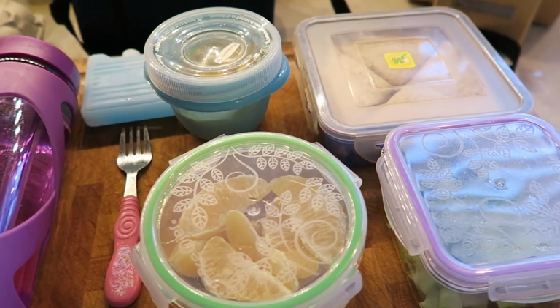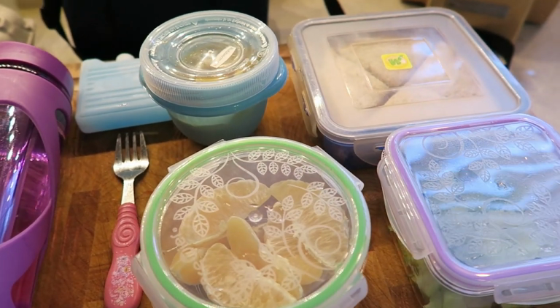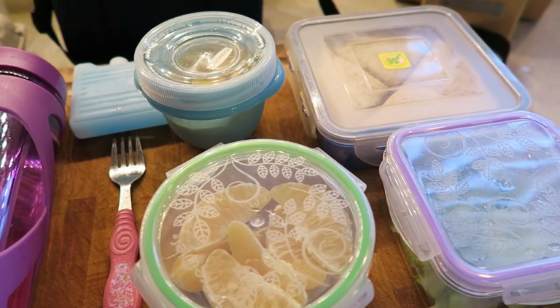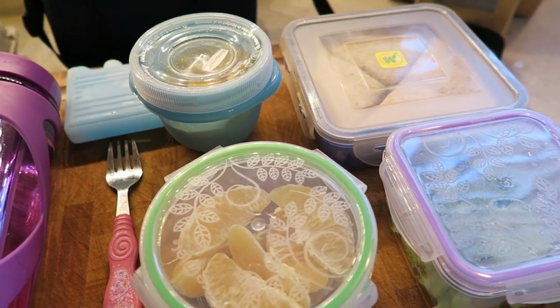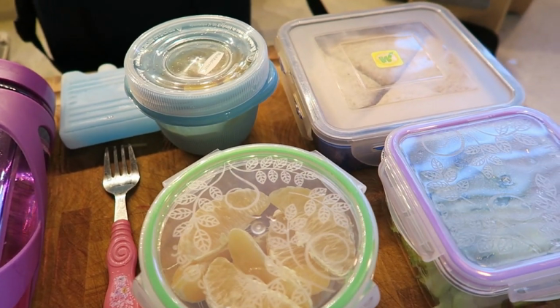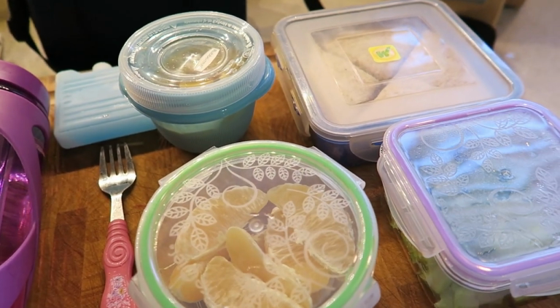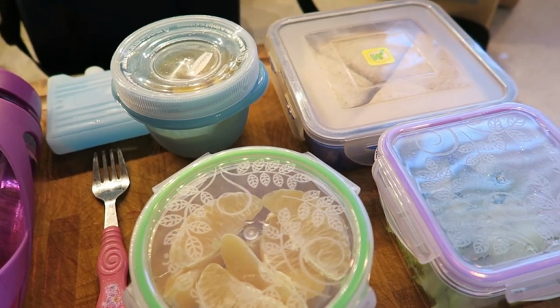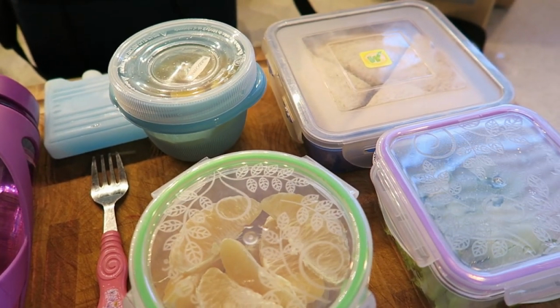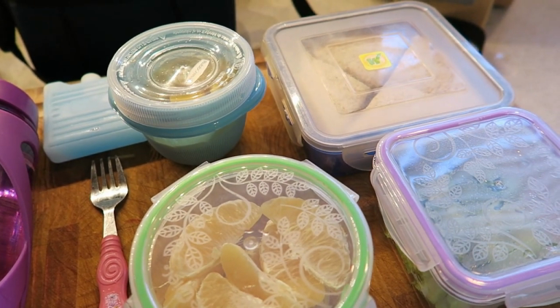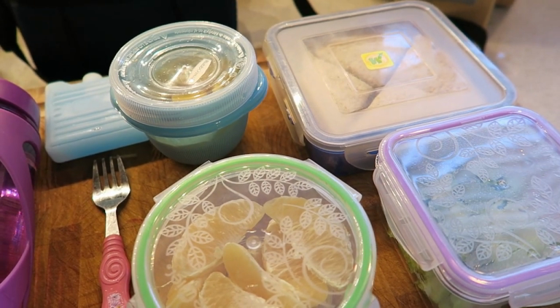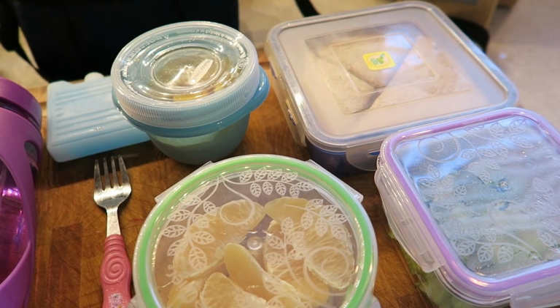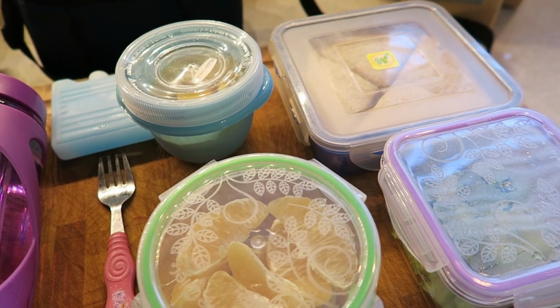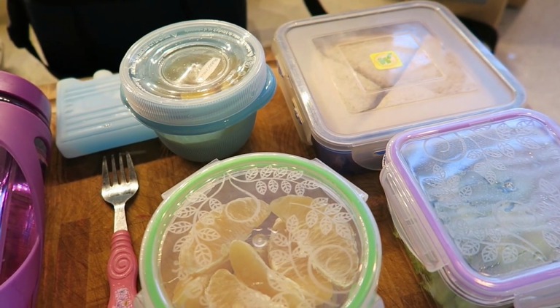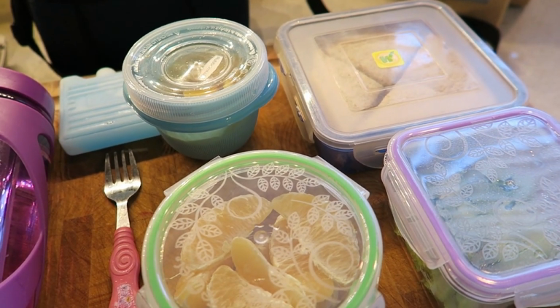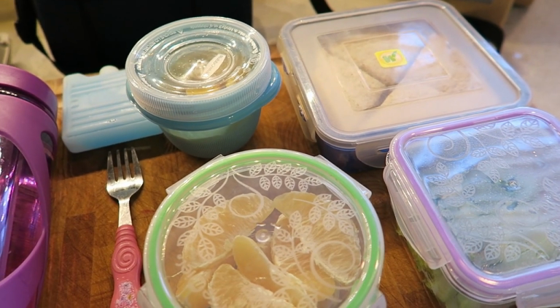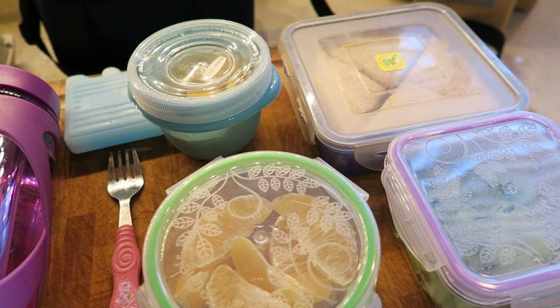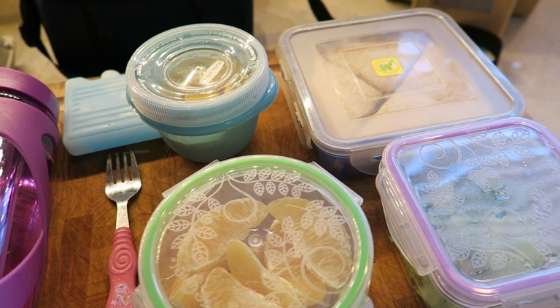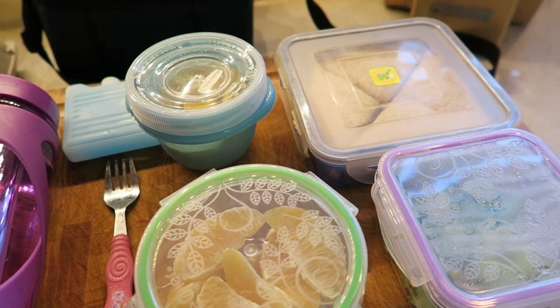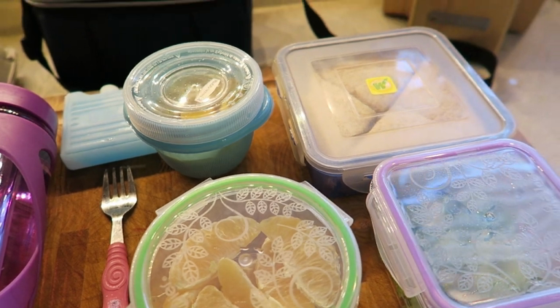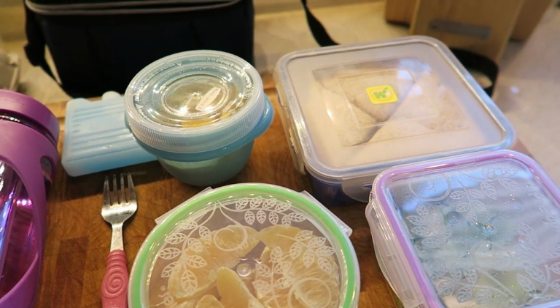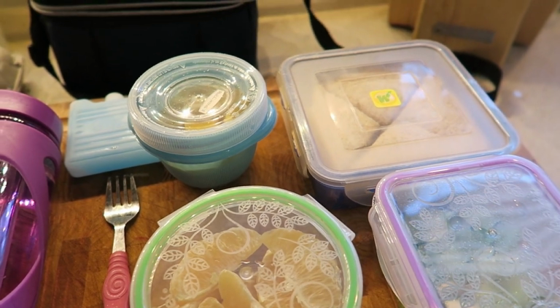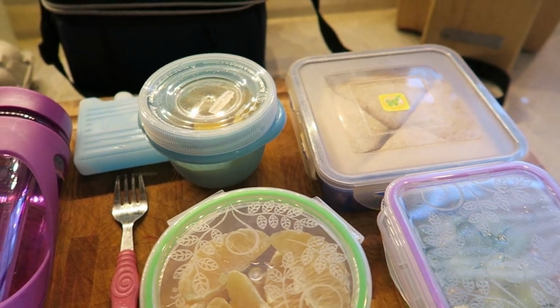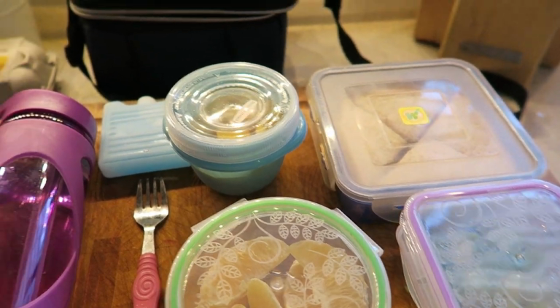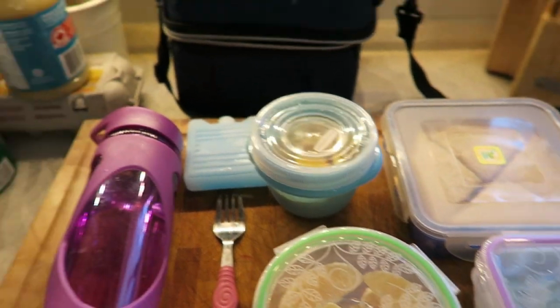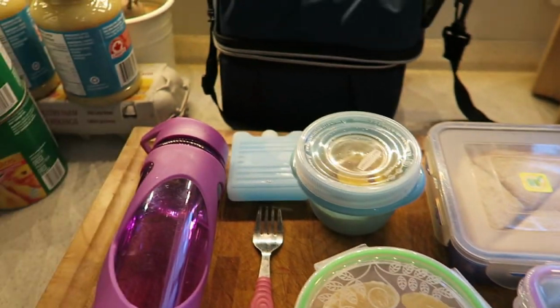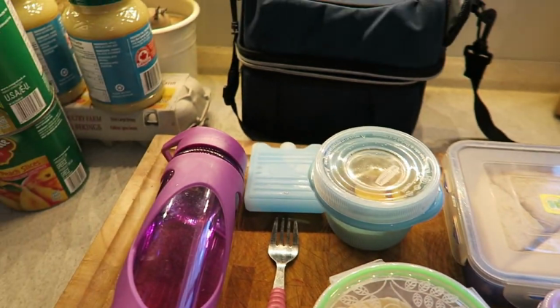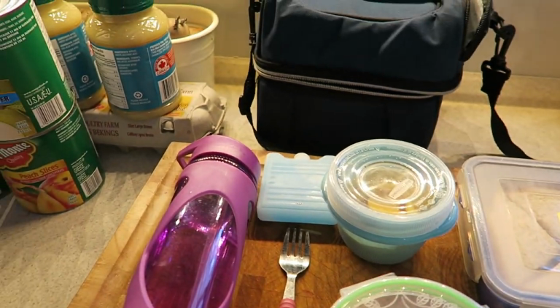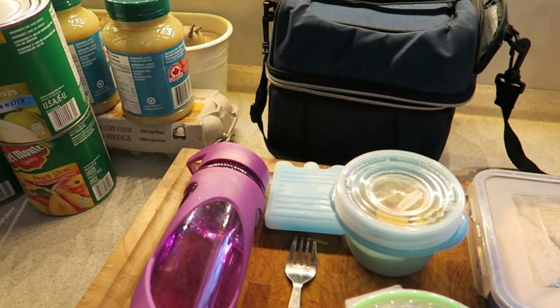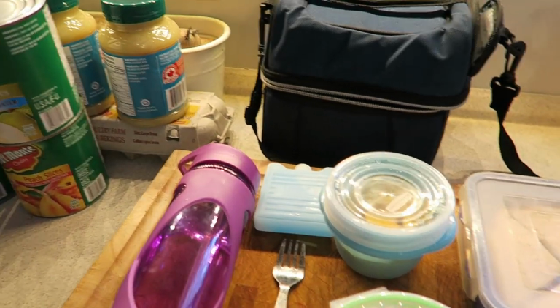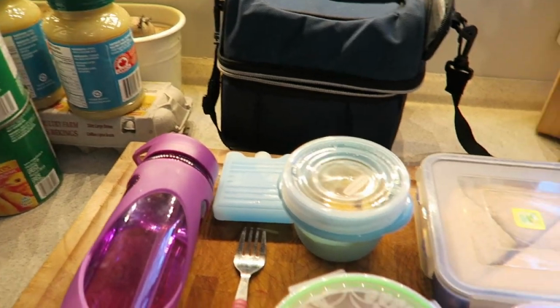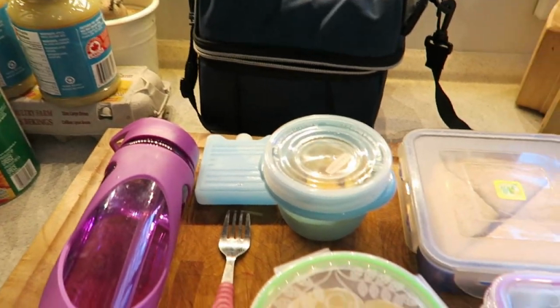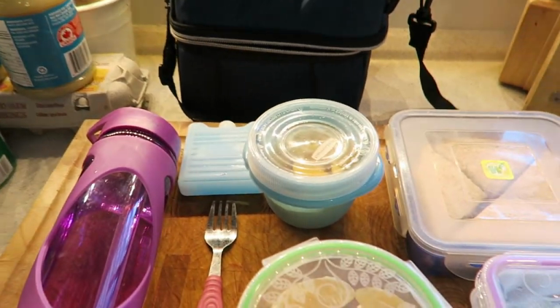I do have some groceries that I have to put away, but those are just kind of off to the side over here.